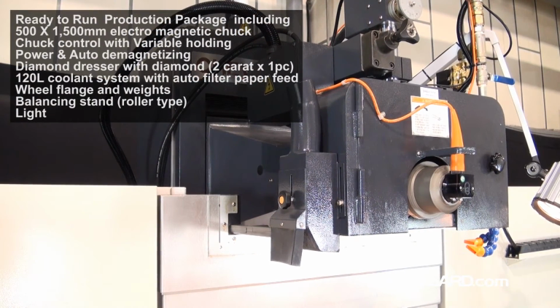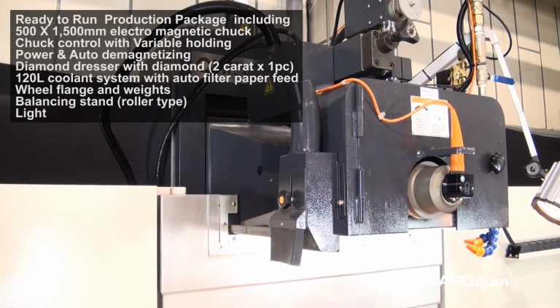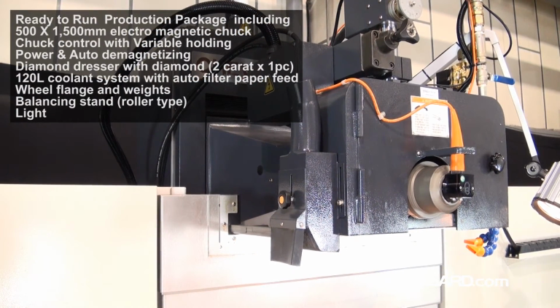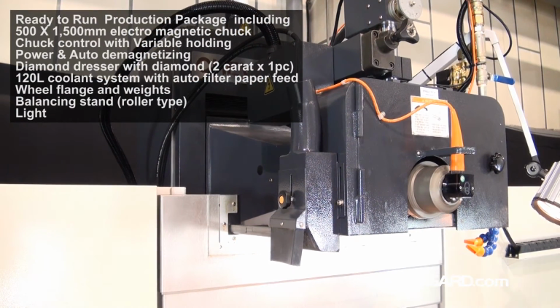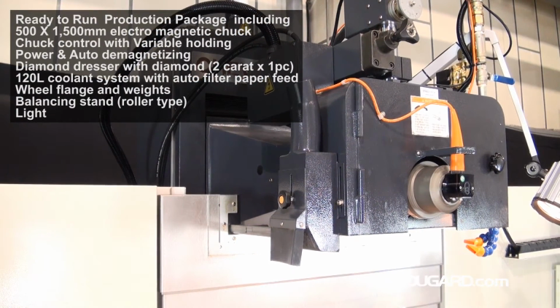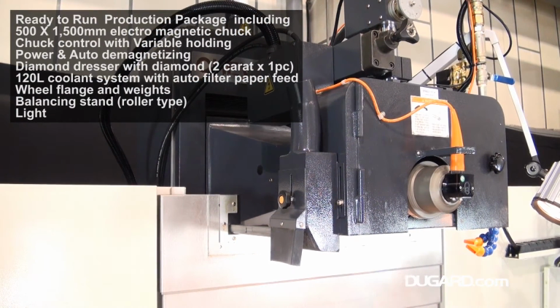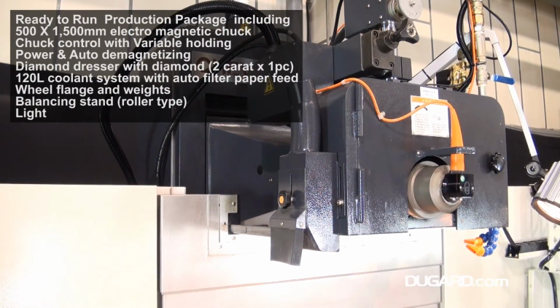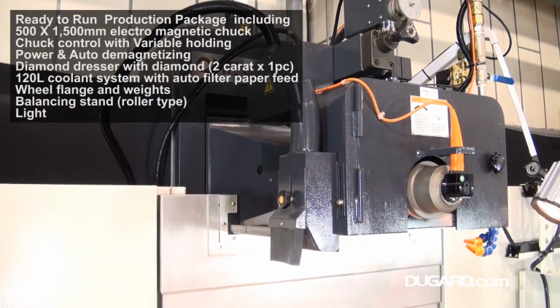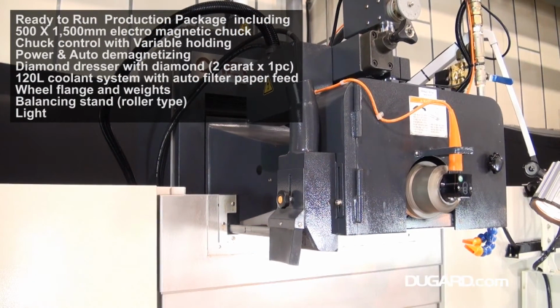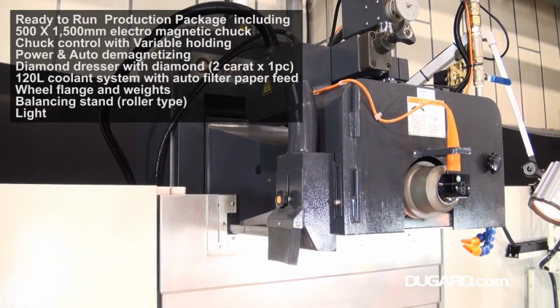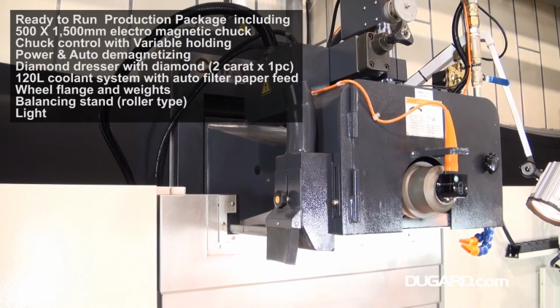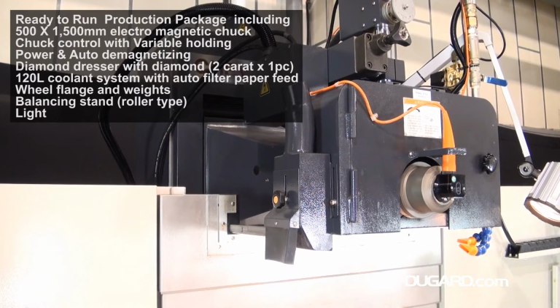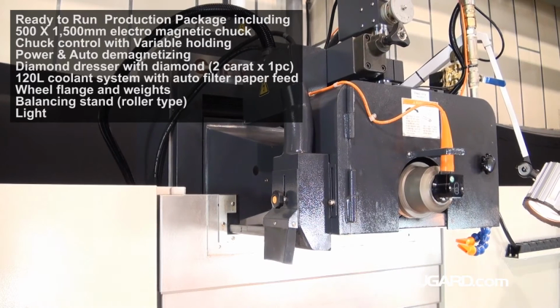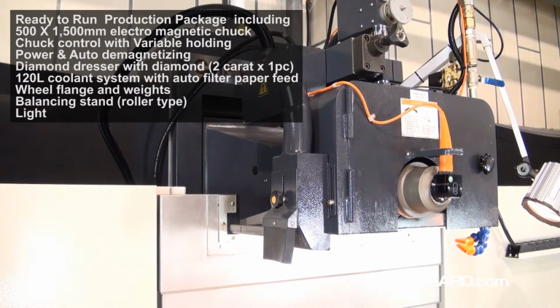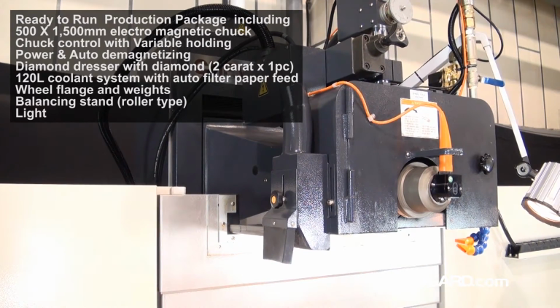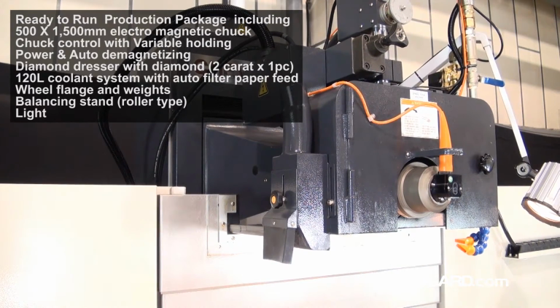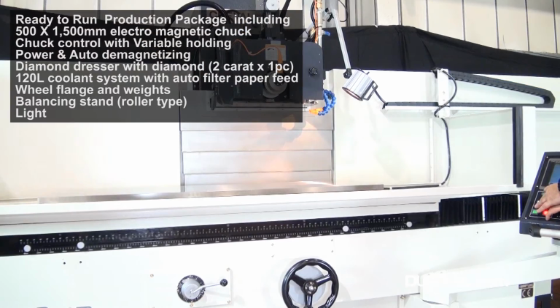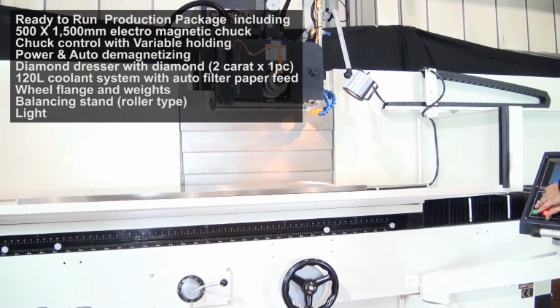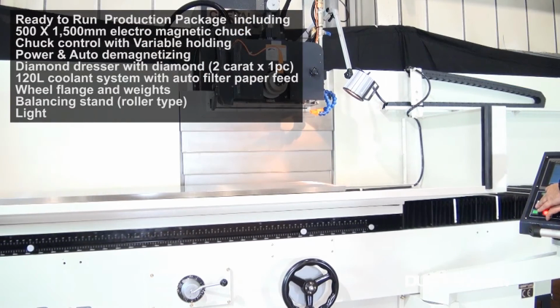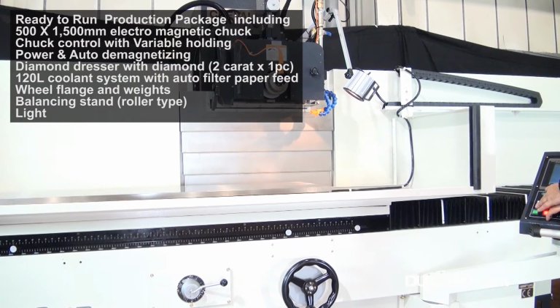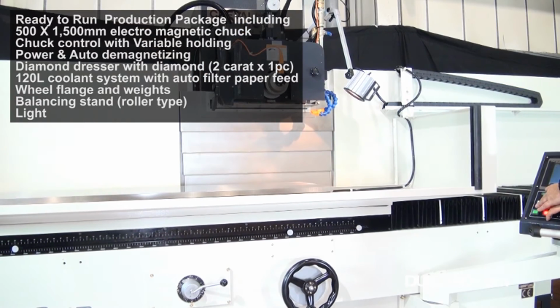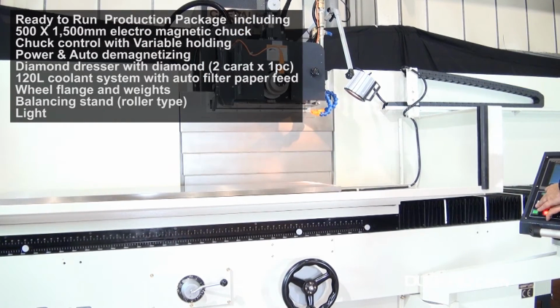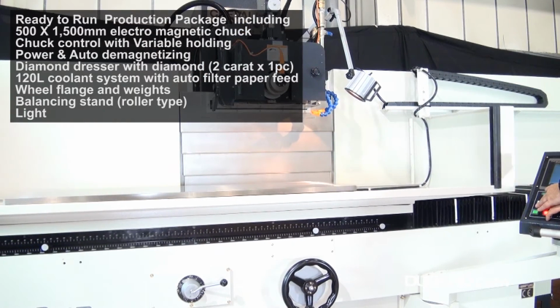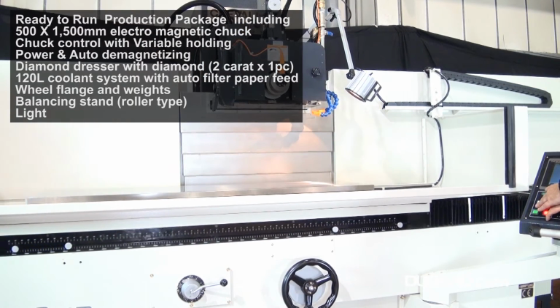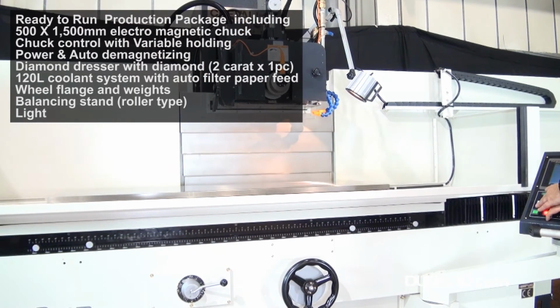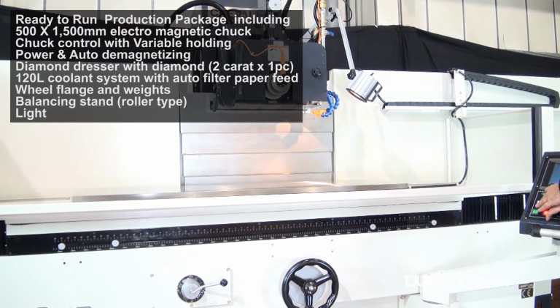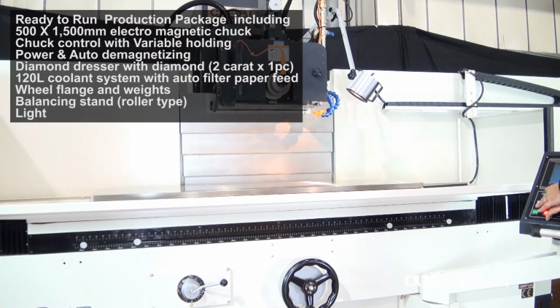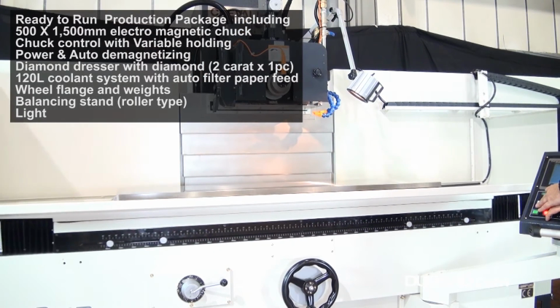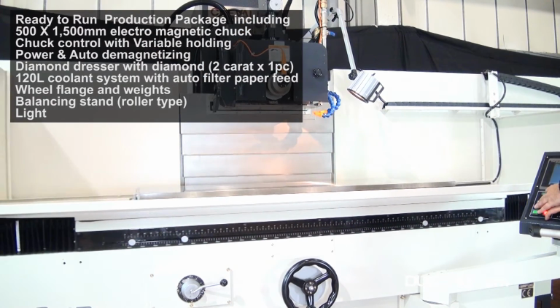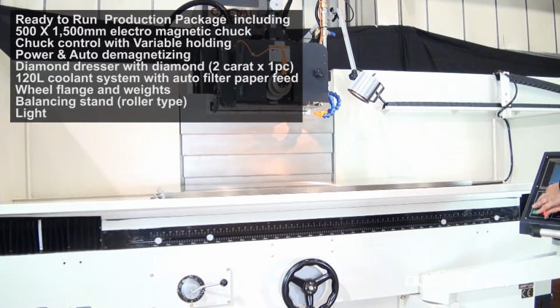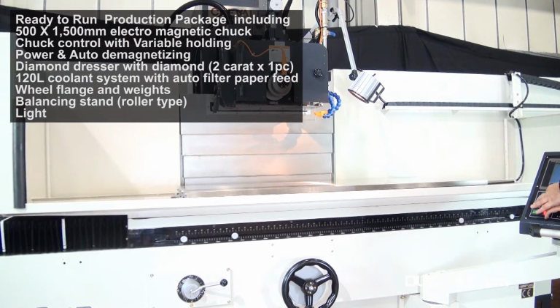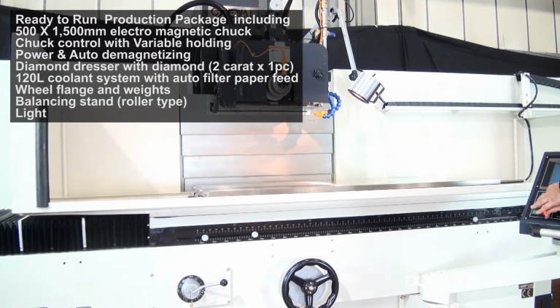A manual pulse generator is standard, allowing easy operation and setup. The wheelhead motion is counterbalanced for maximum sensitivity.